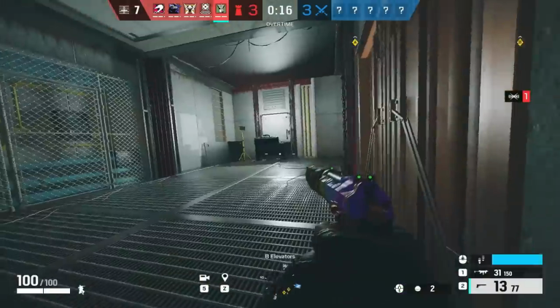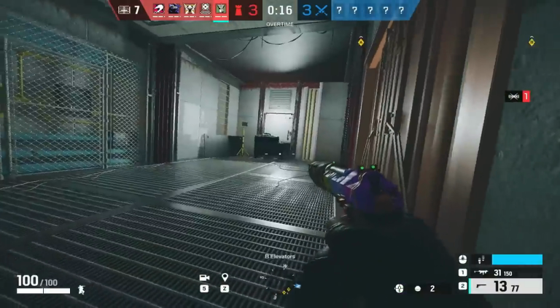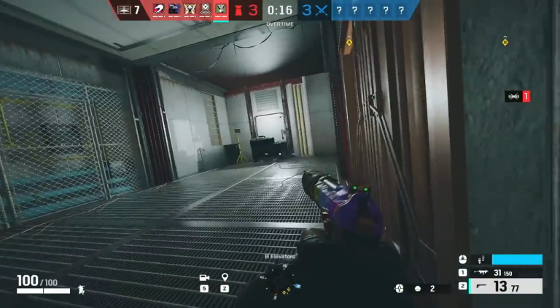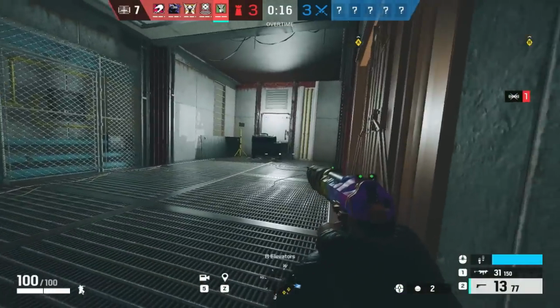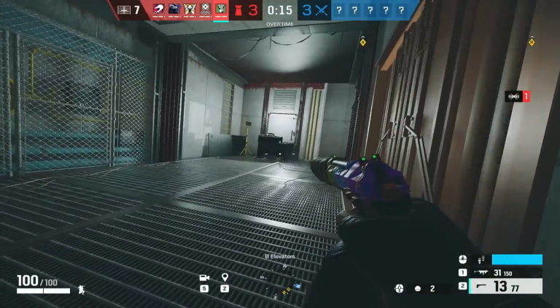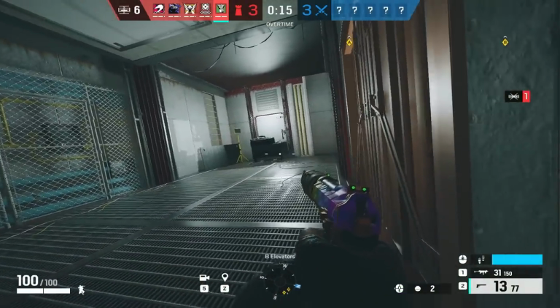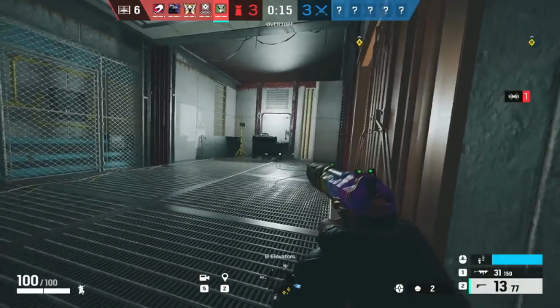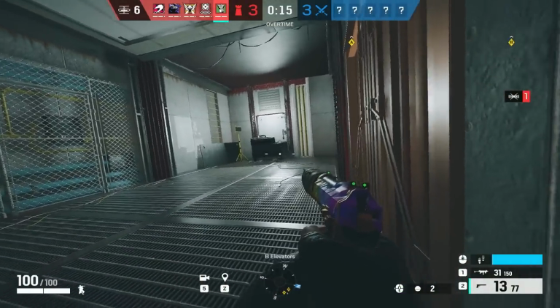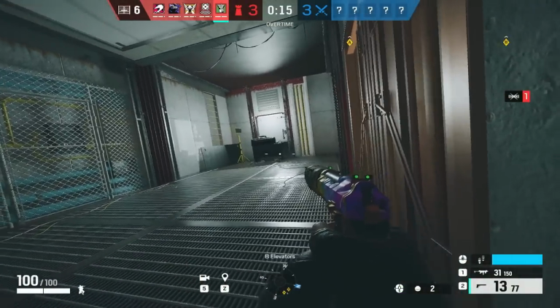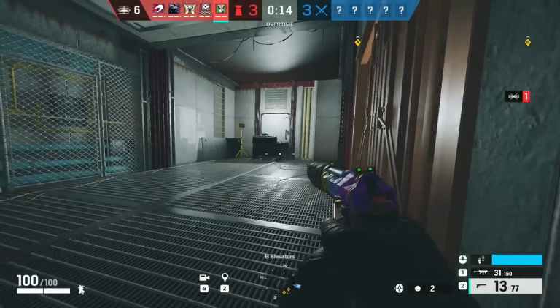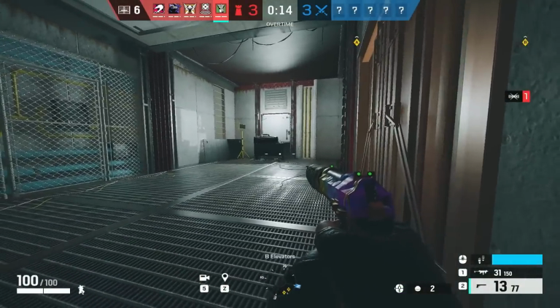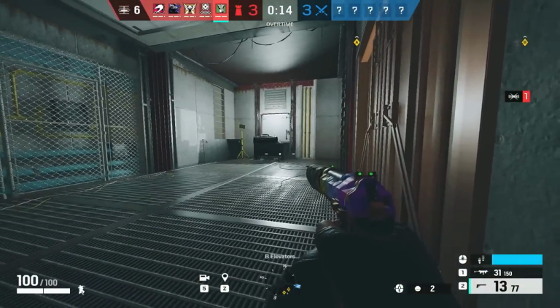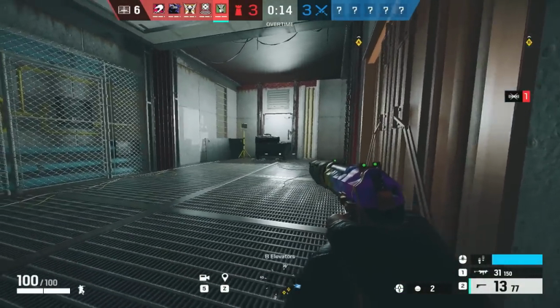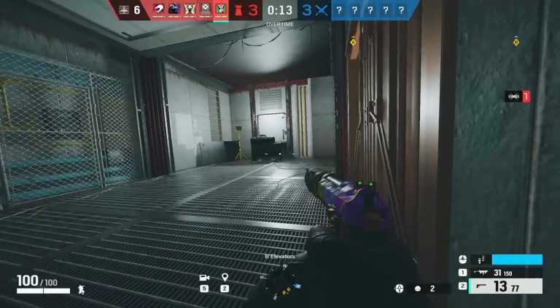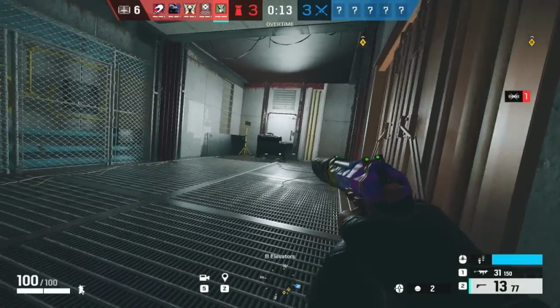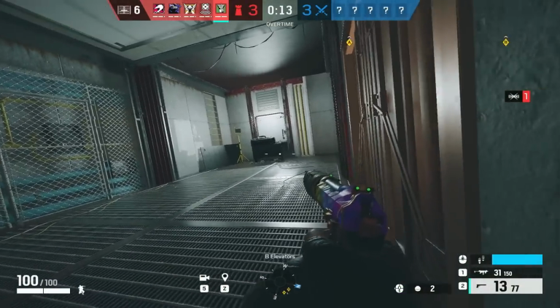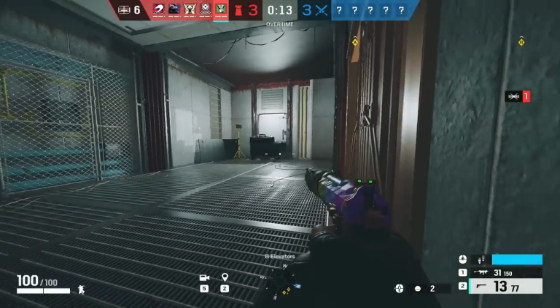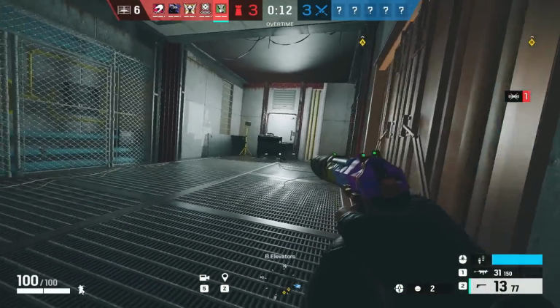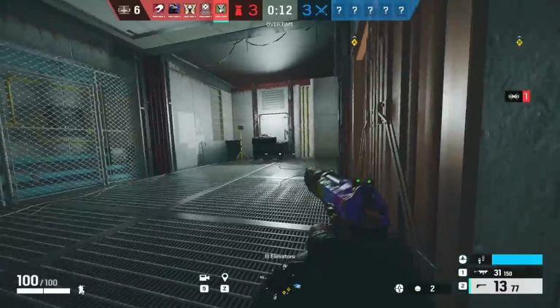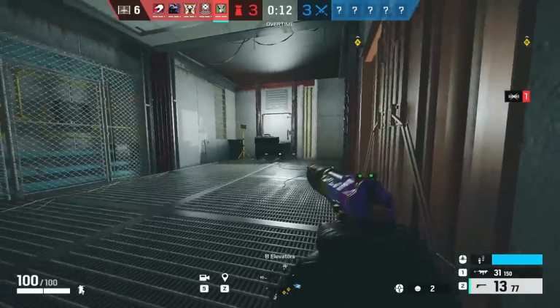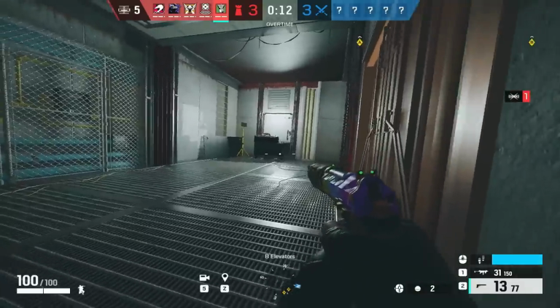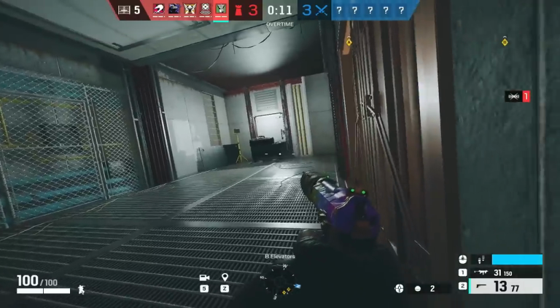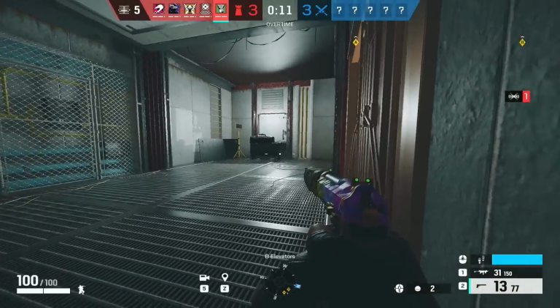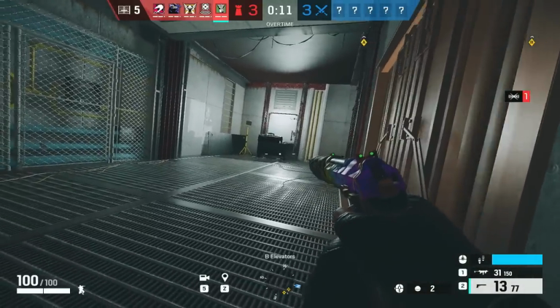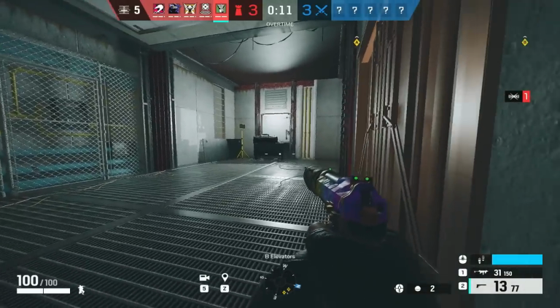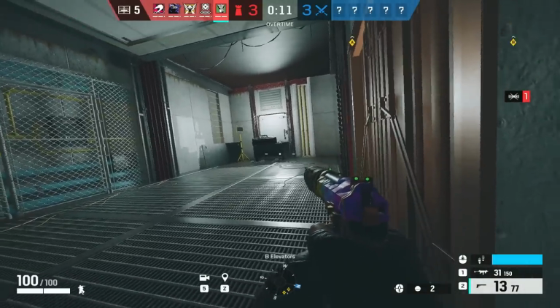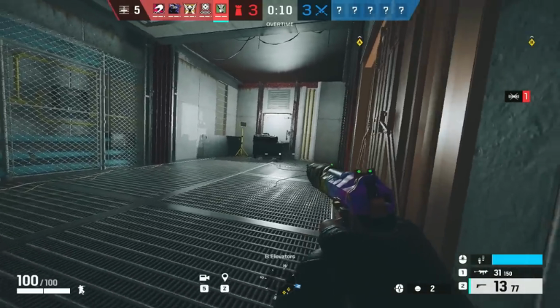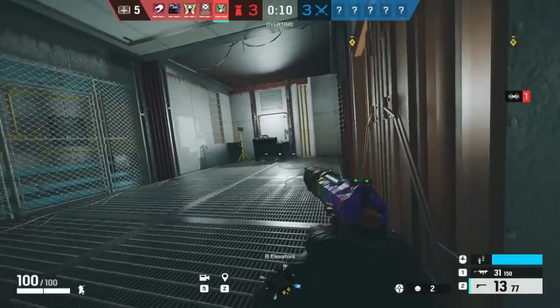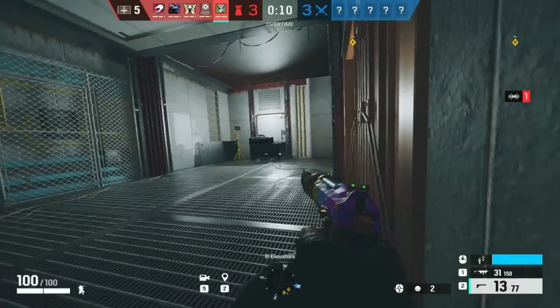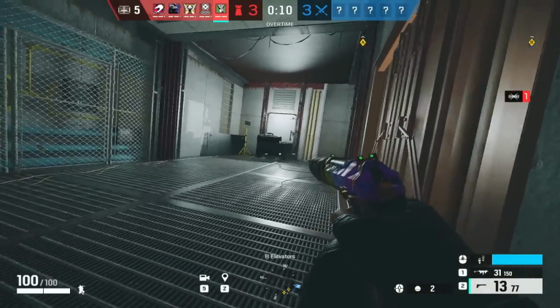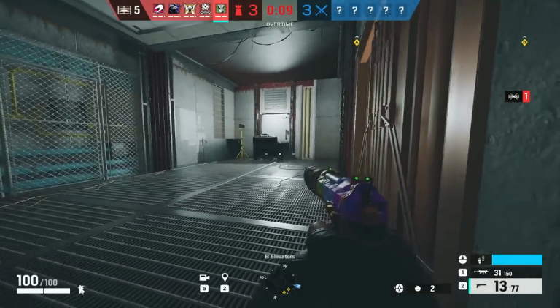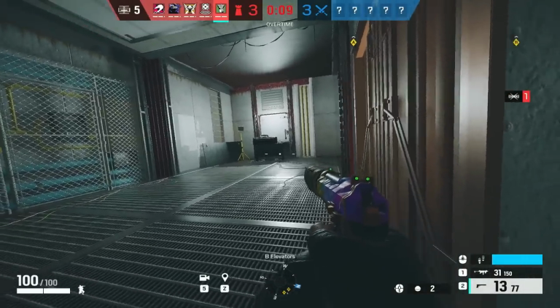Then we have Caveira — one simple tip: go hide. If they know you're Caveira, they will be super scared, or they all push together as a team, and there's no way you can get an interrogation.